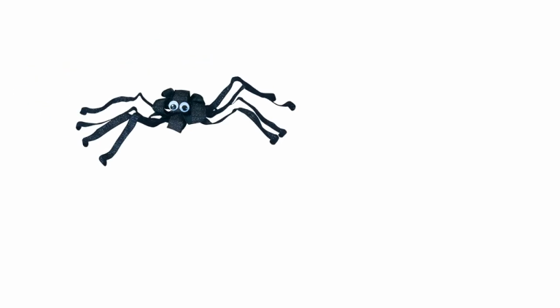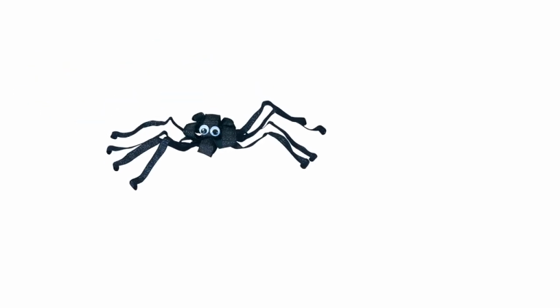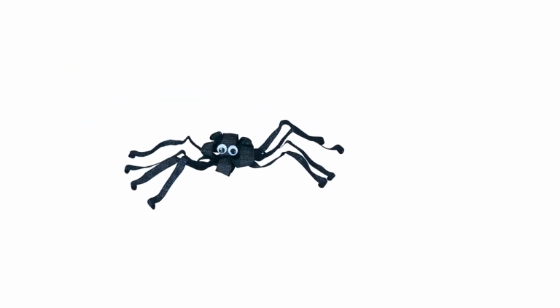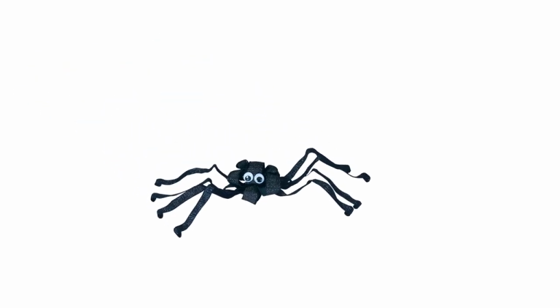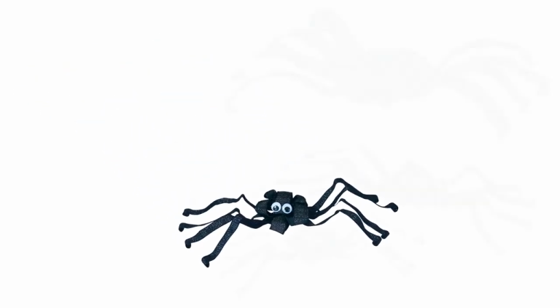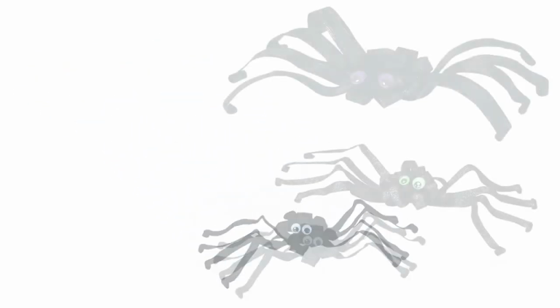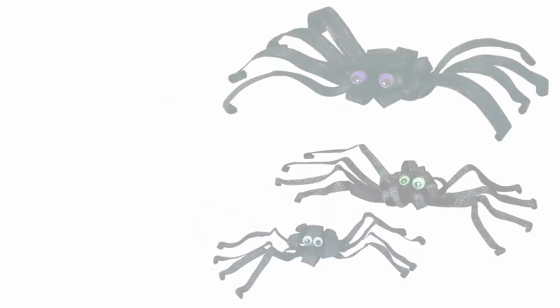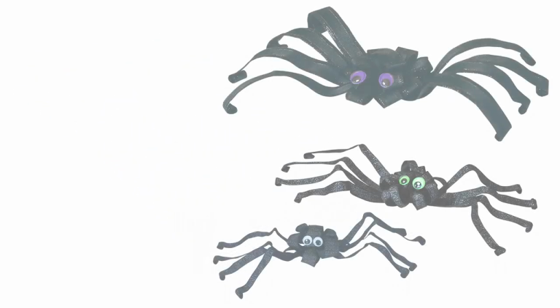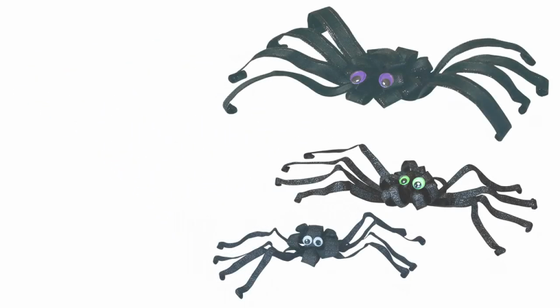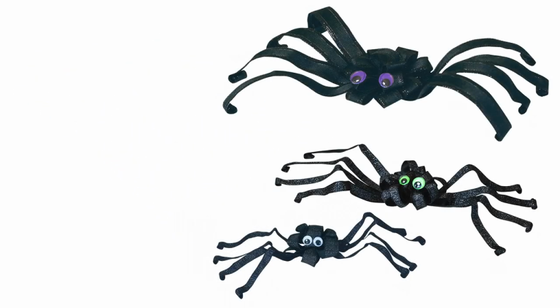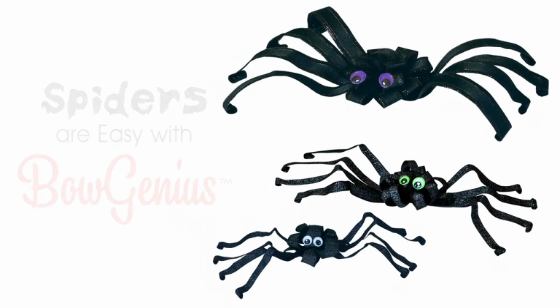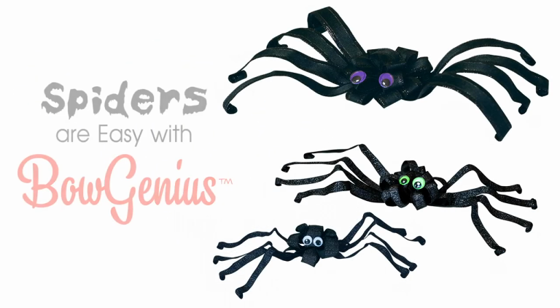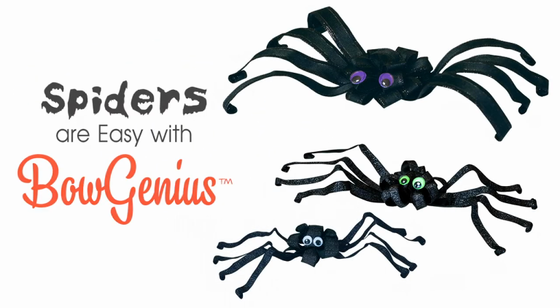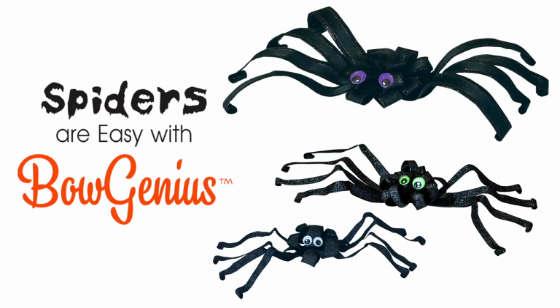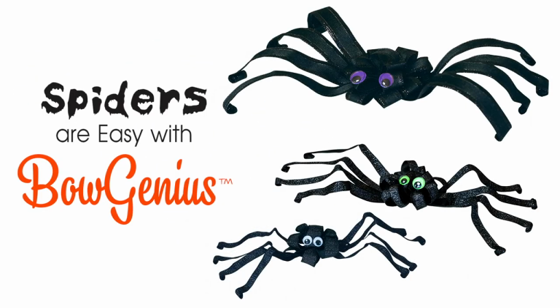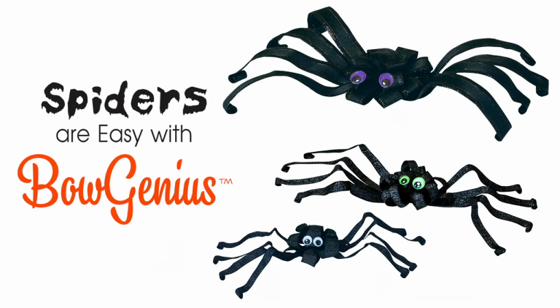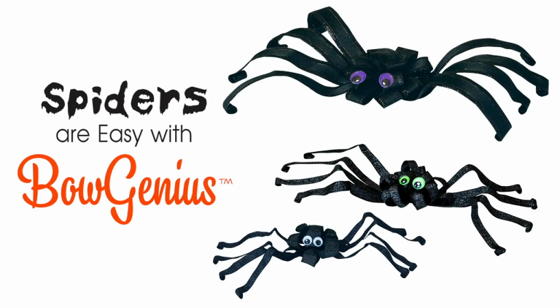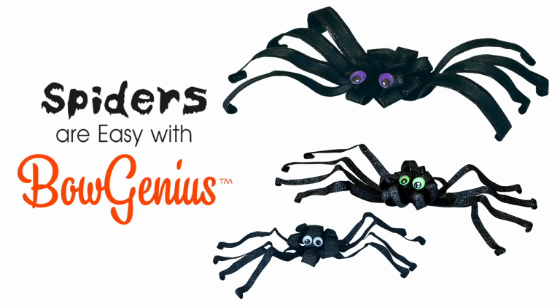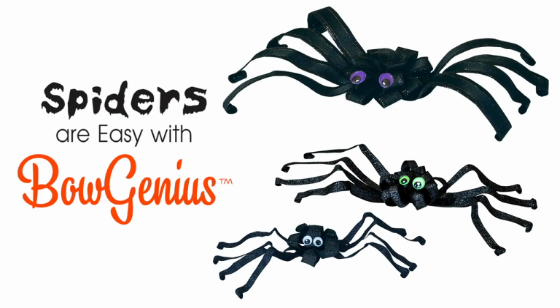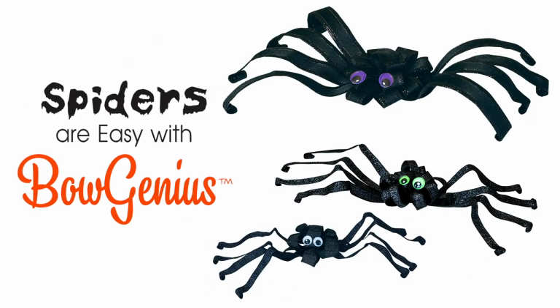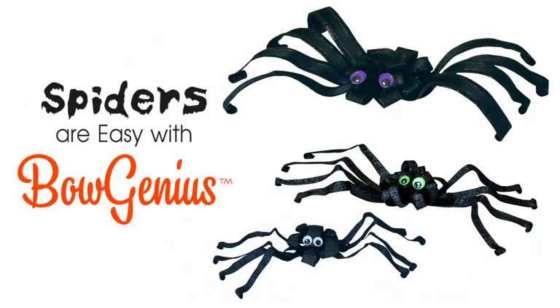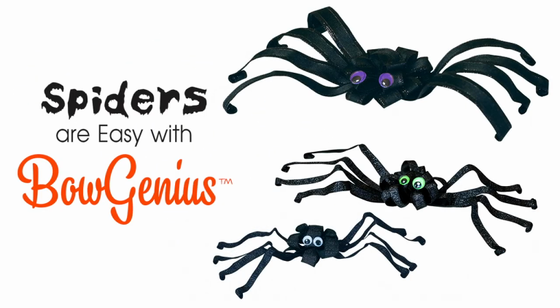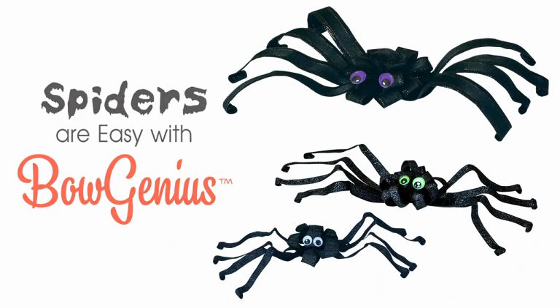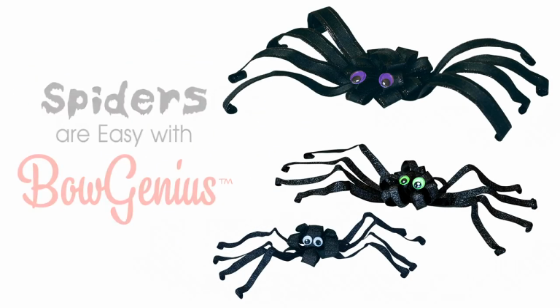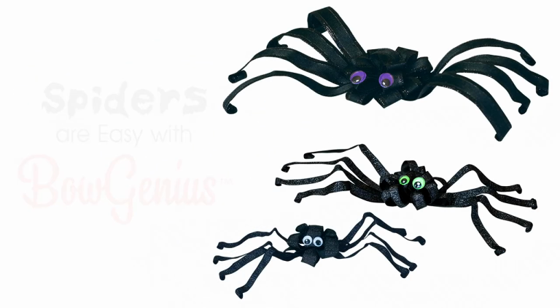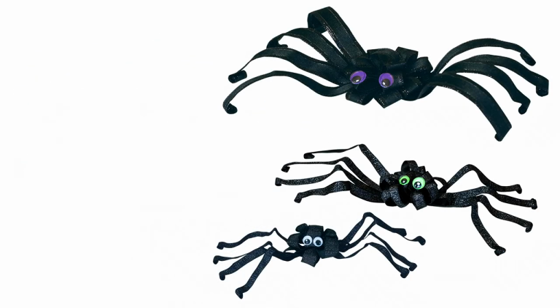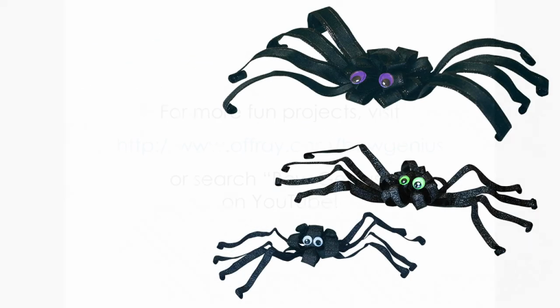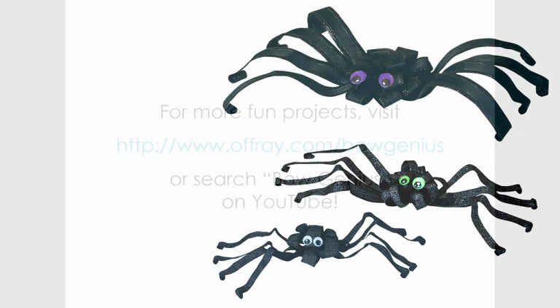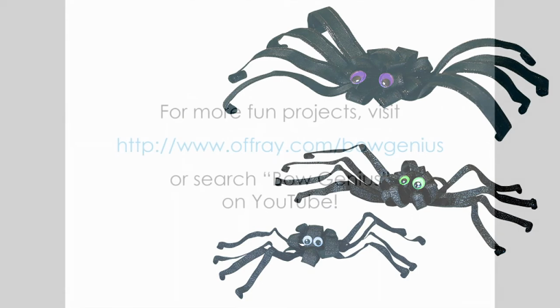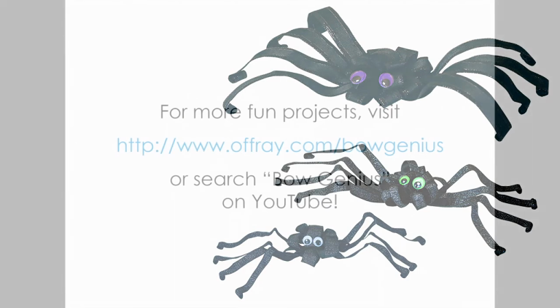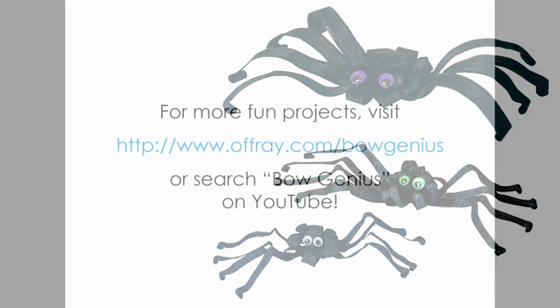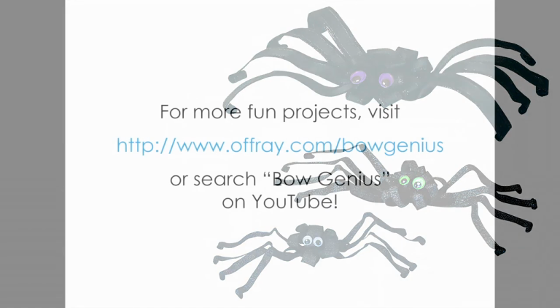And remember, spooky spiders are easy with BowGenius. Bye, see you next time!